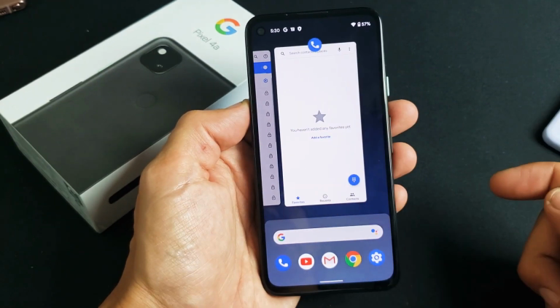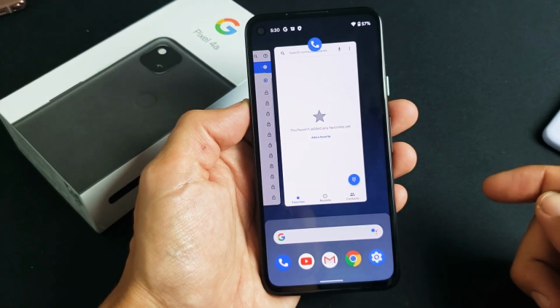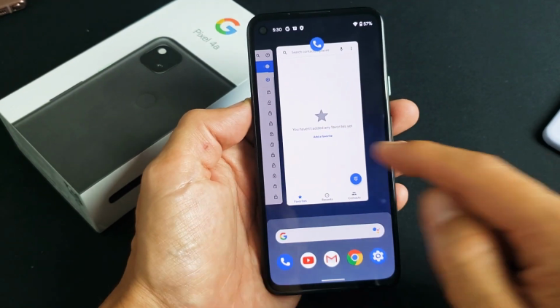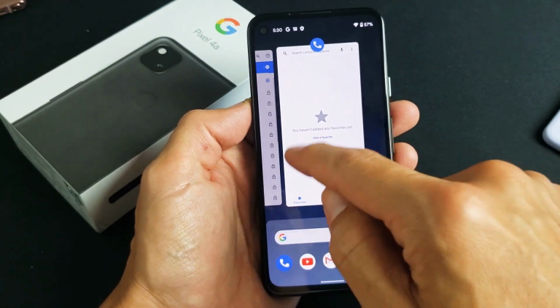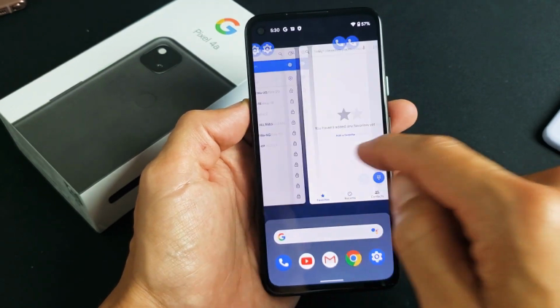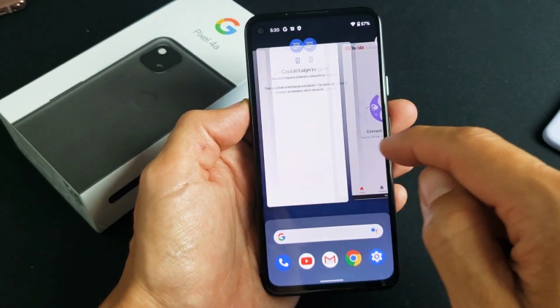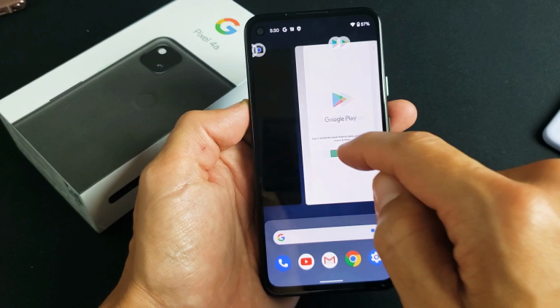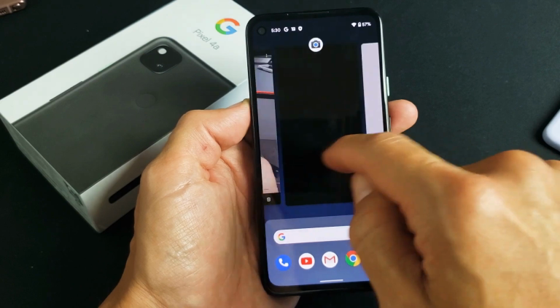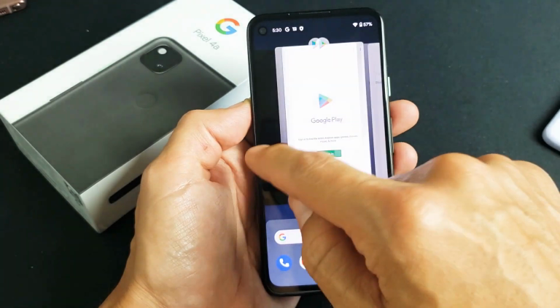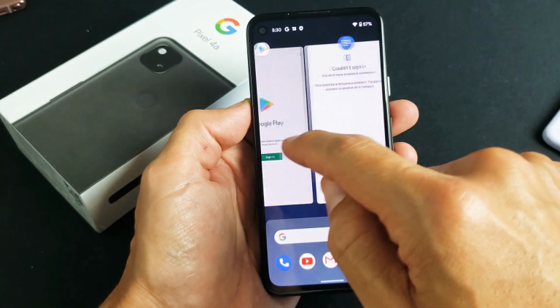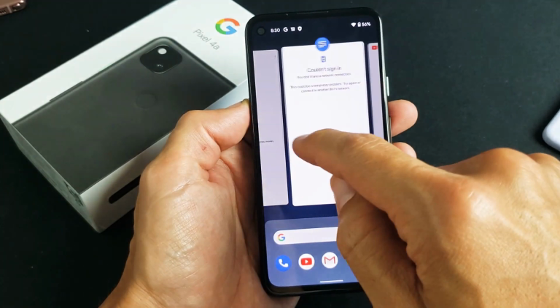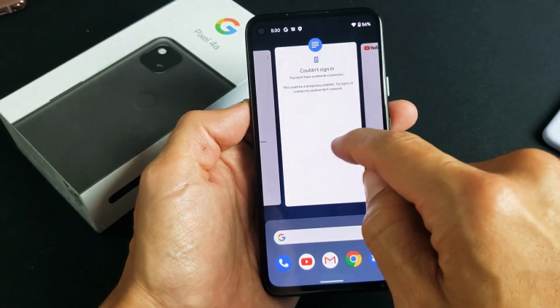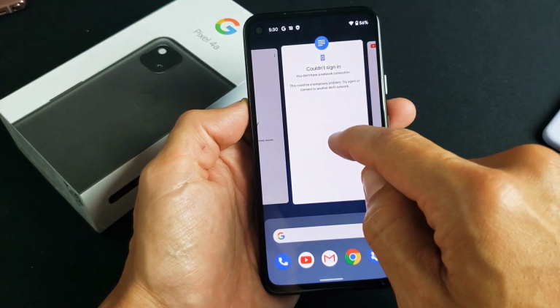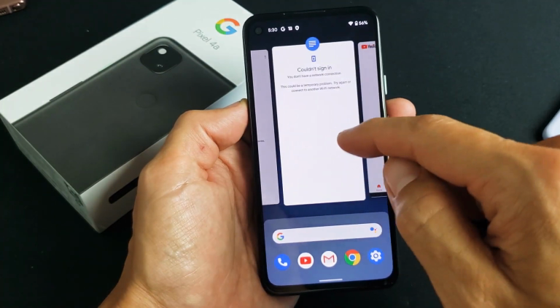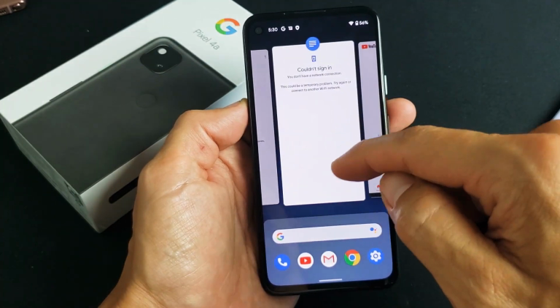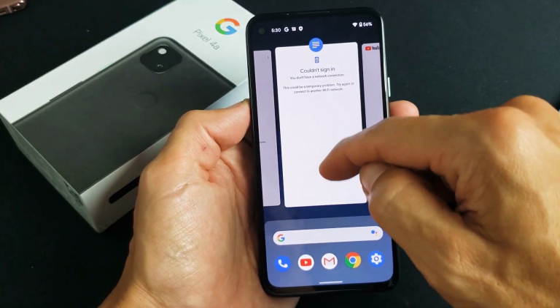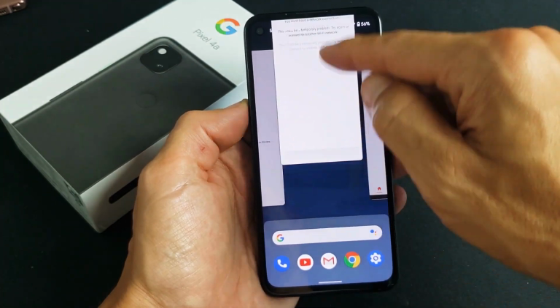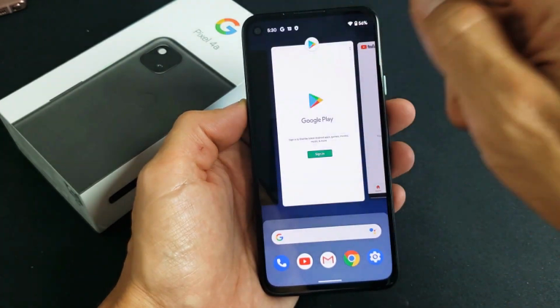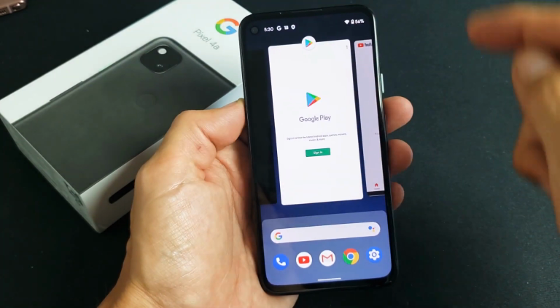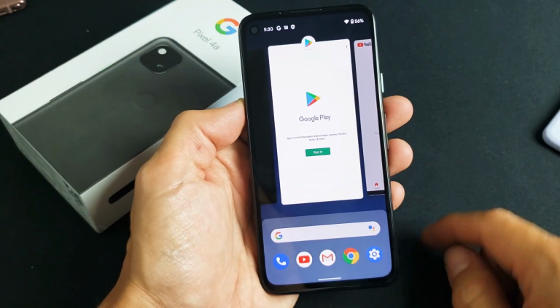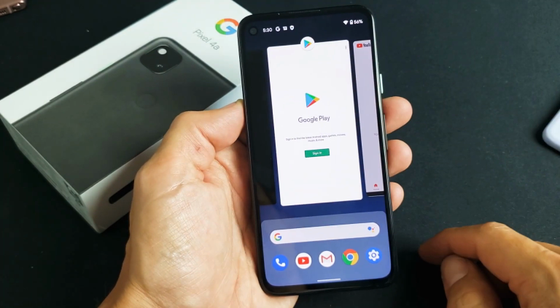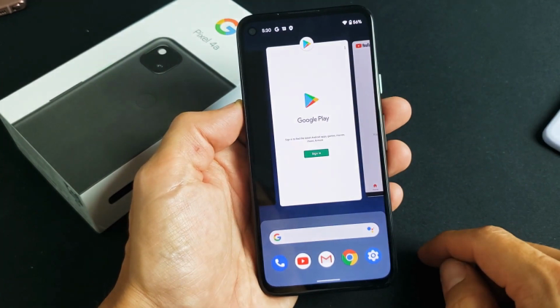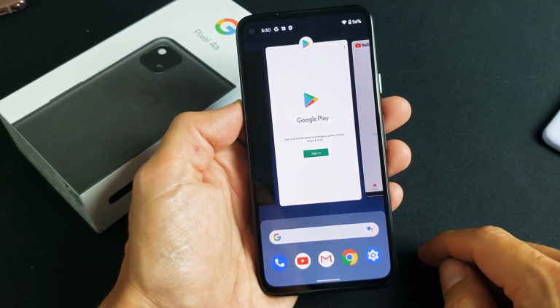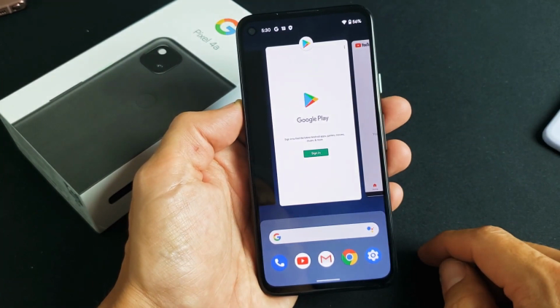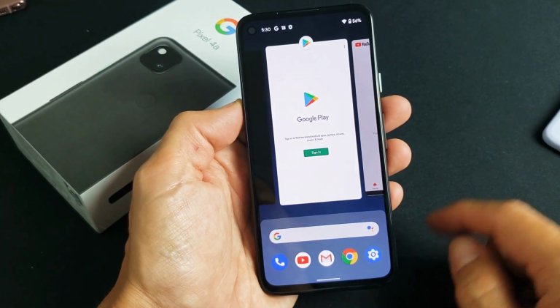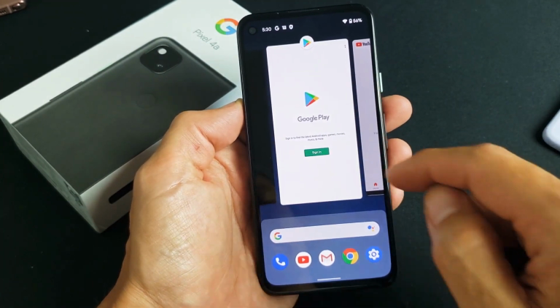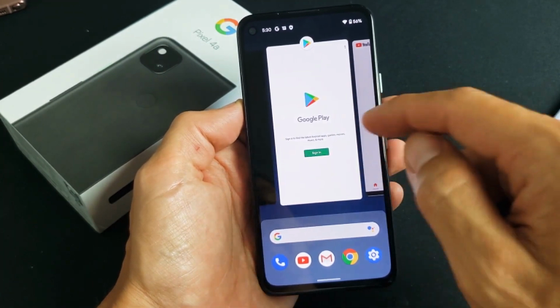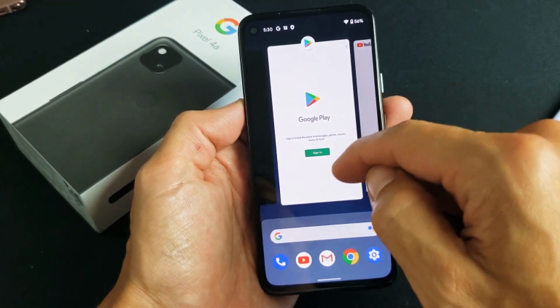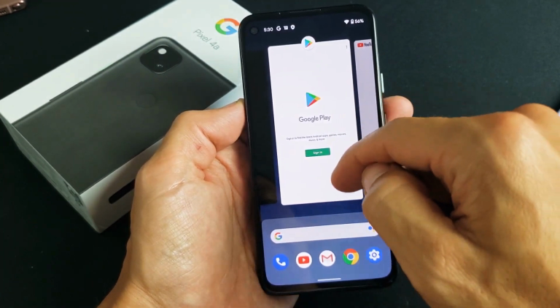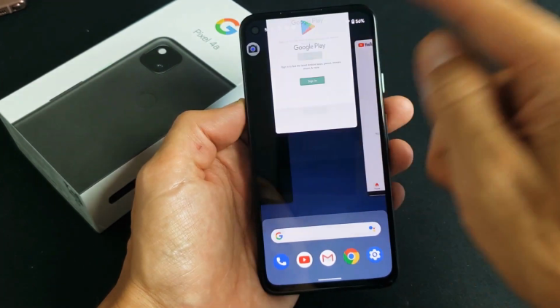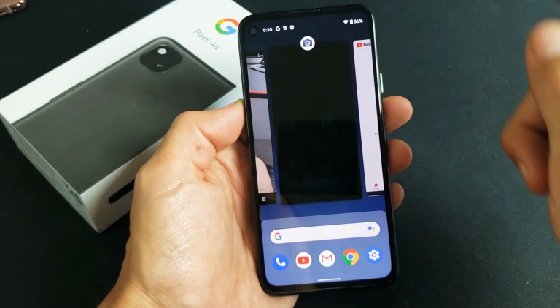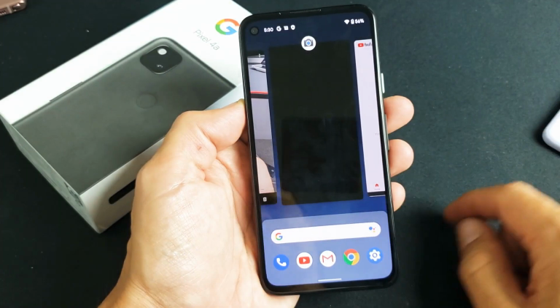If you want to close these individually, pick whichever one you want to close and you can just swipe up like that. Swipe up.